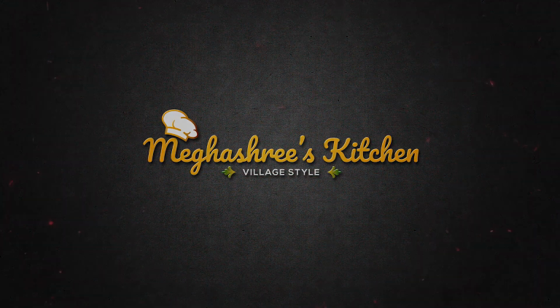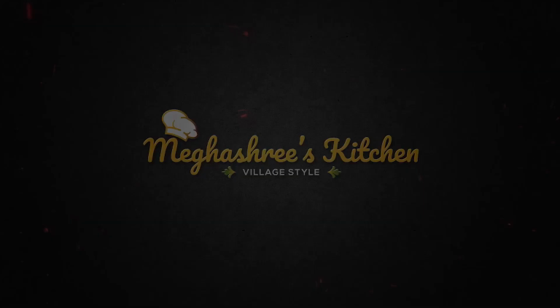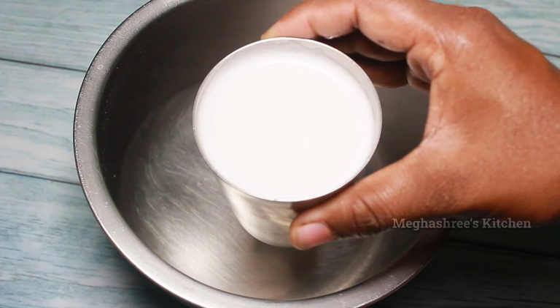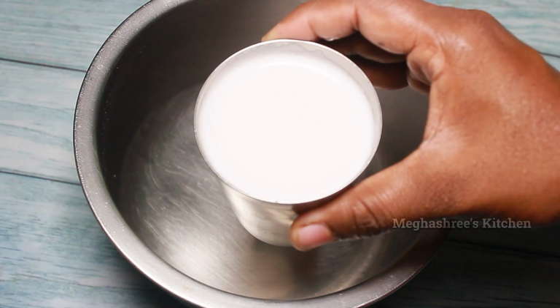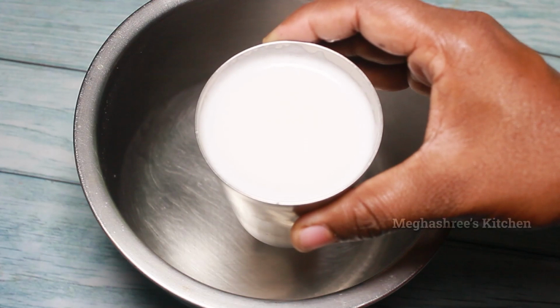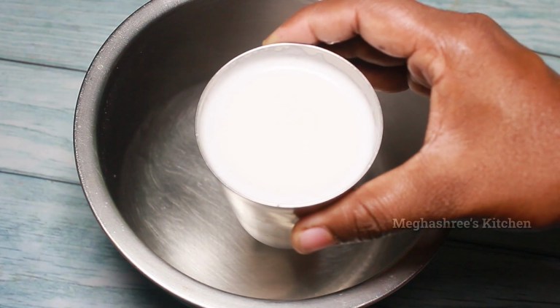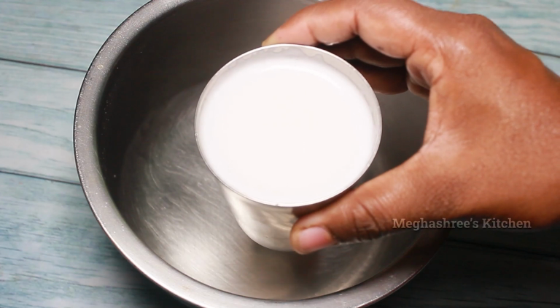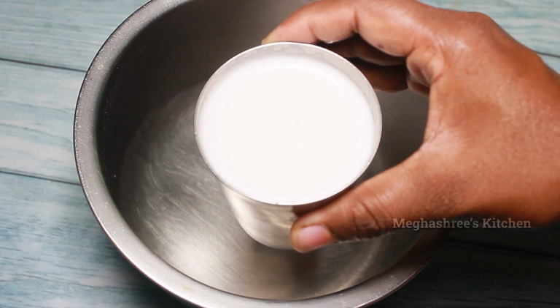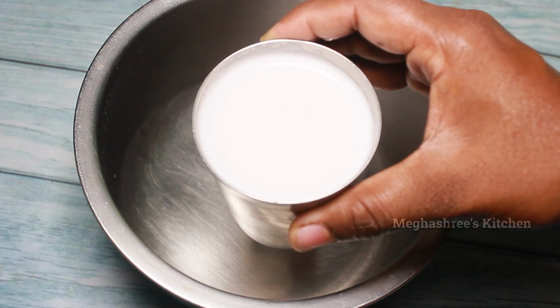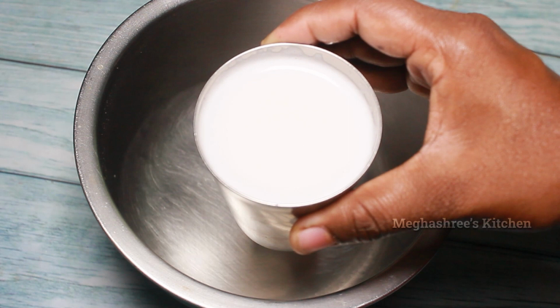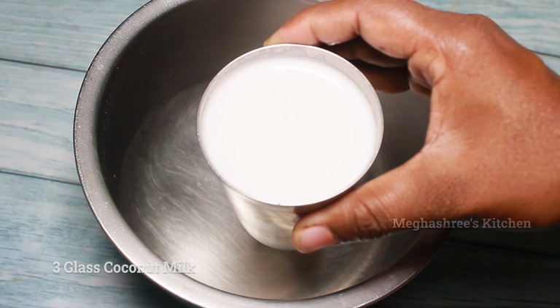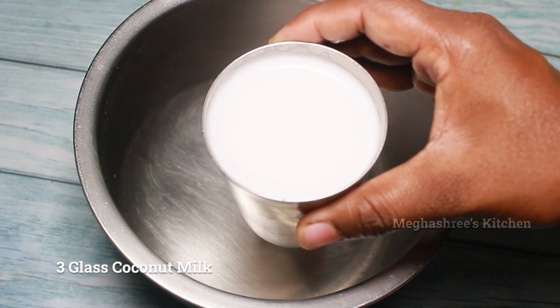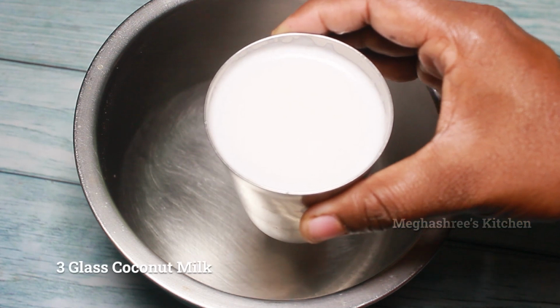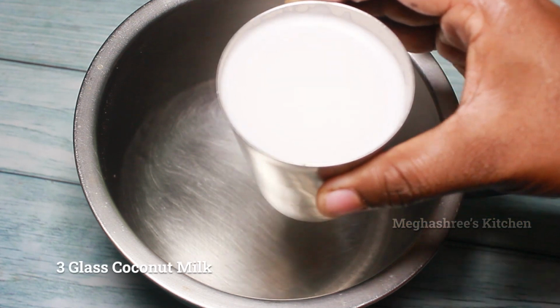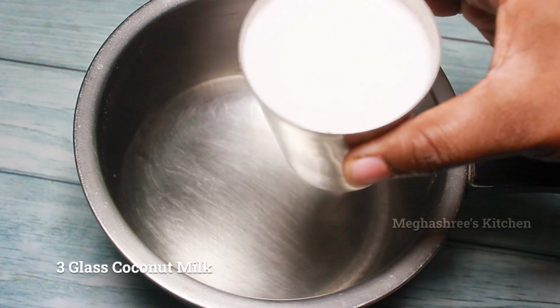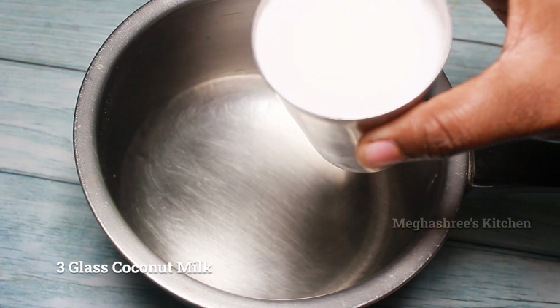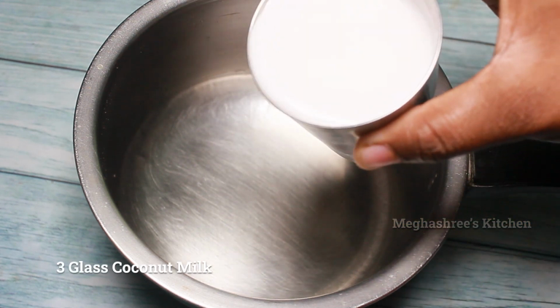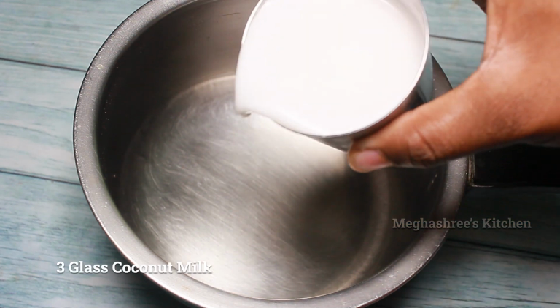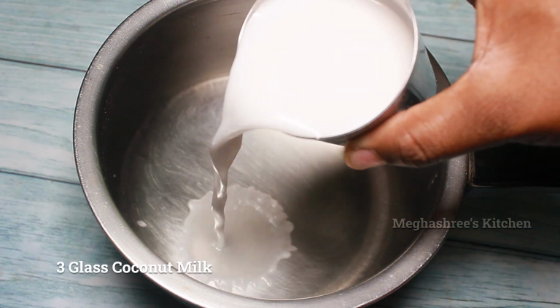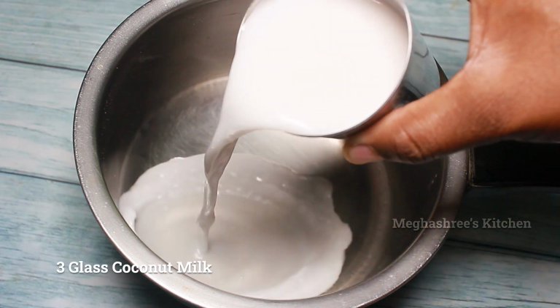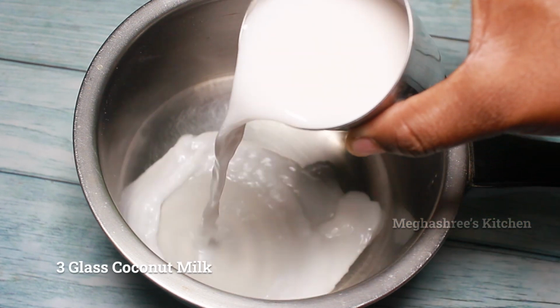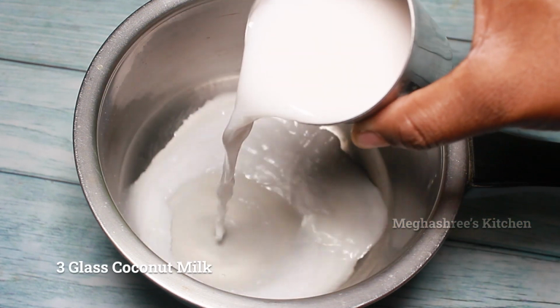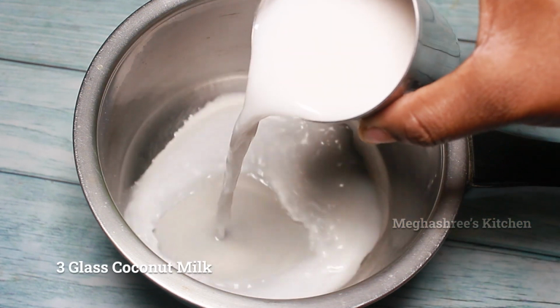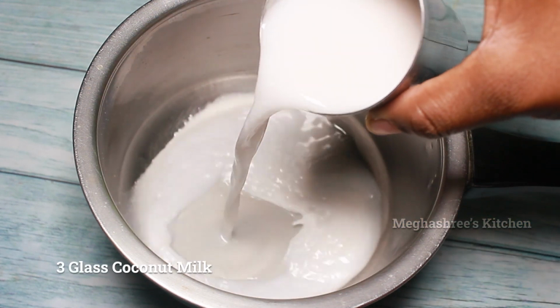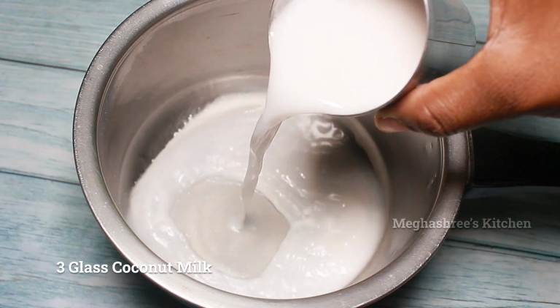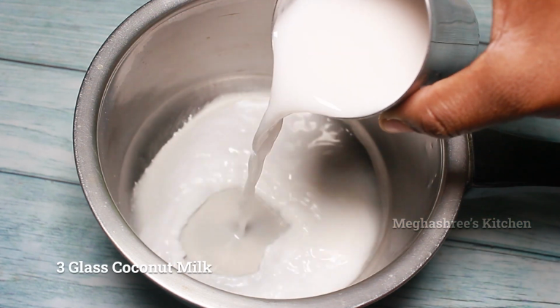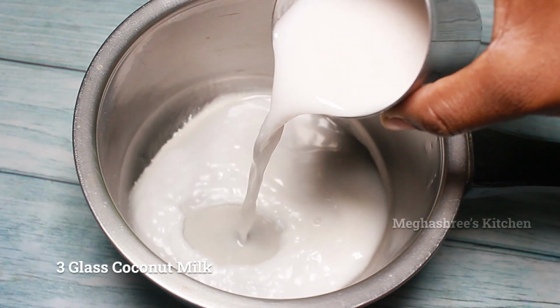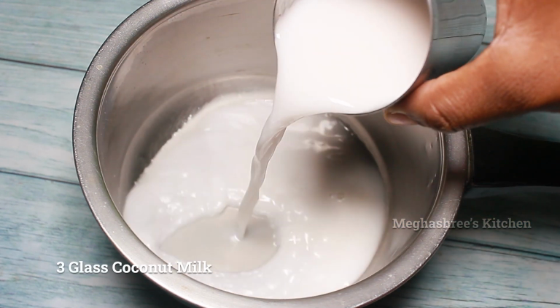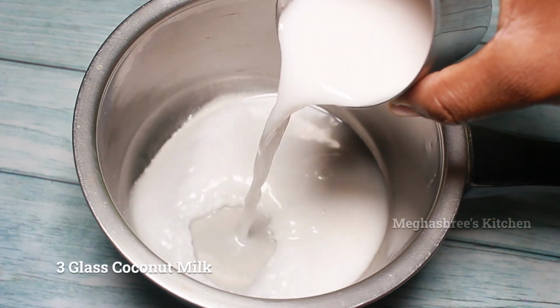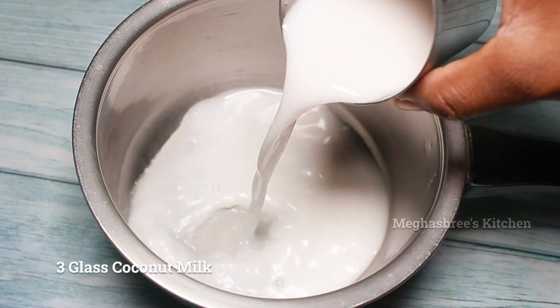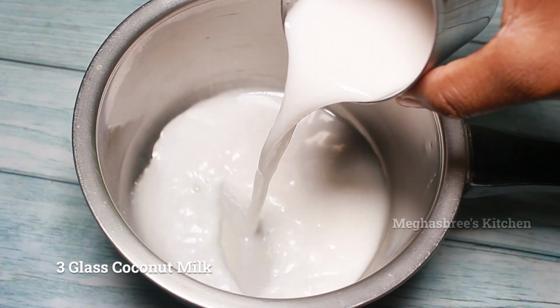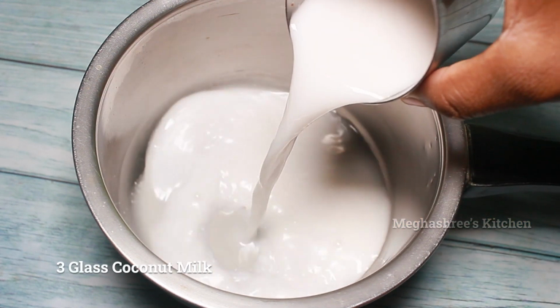In this bowl, I have 3 glasses of water in this small glass. Now,